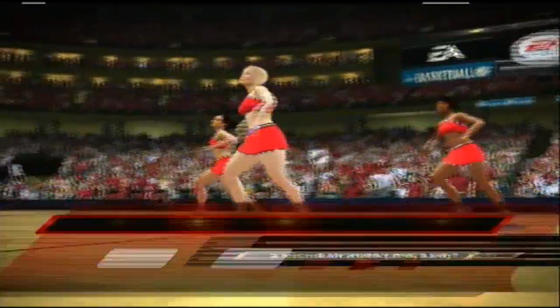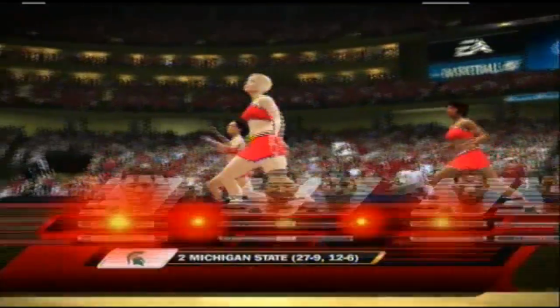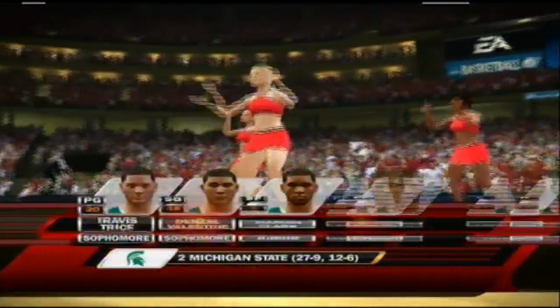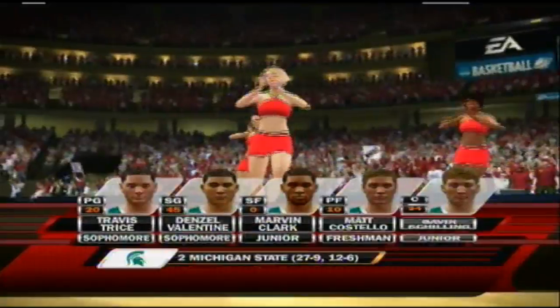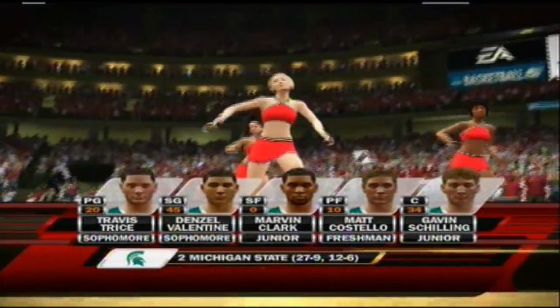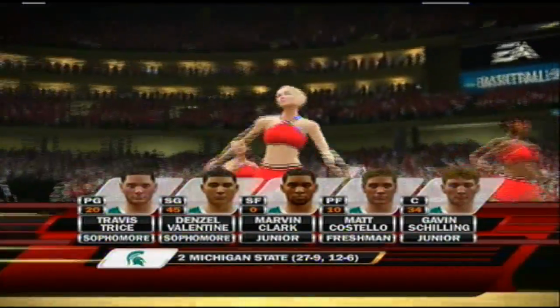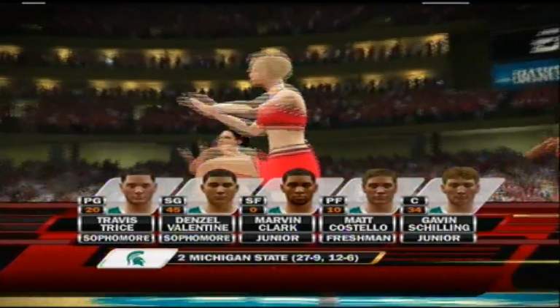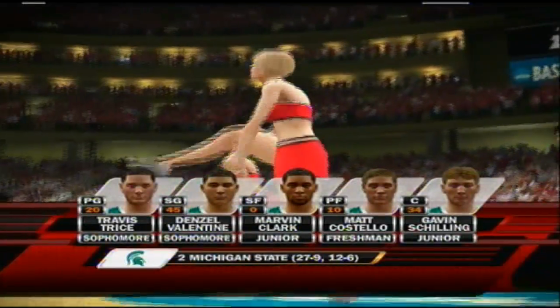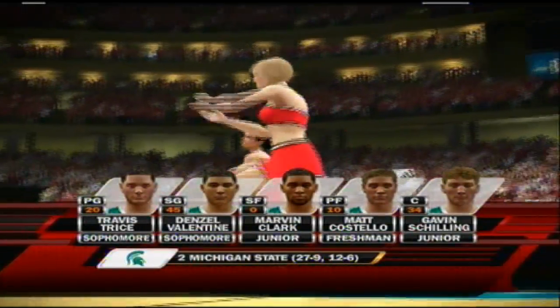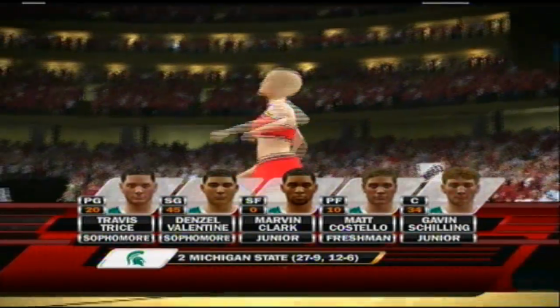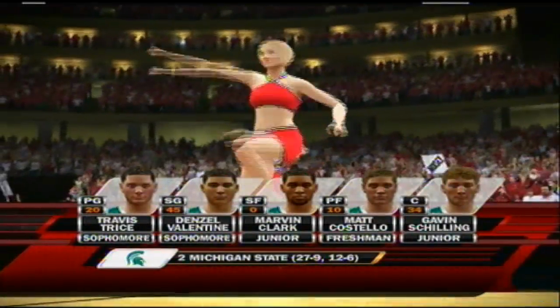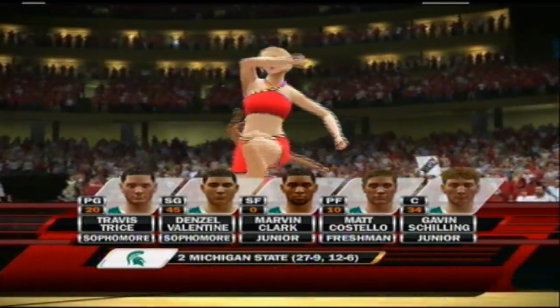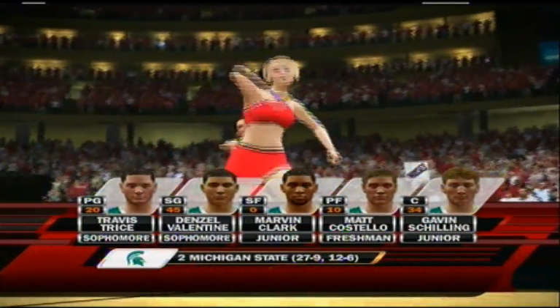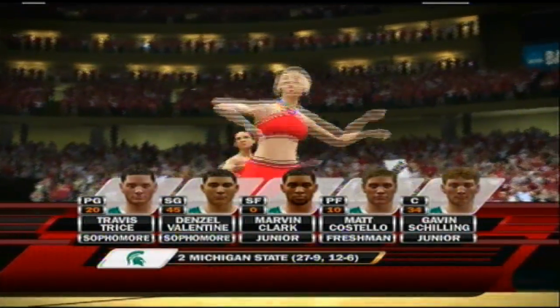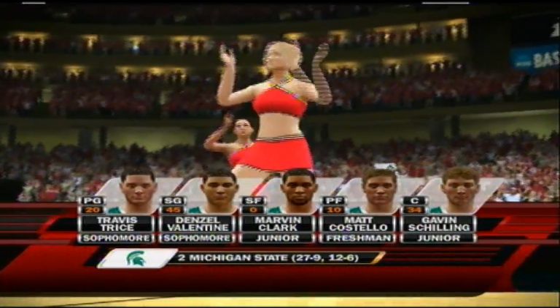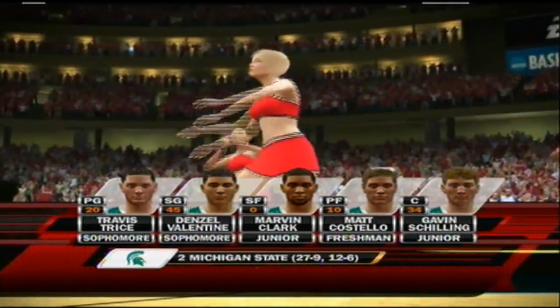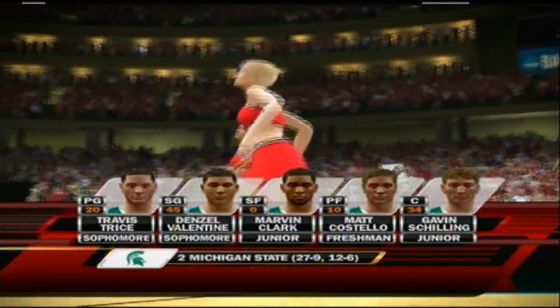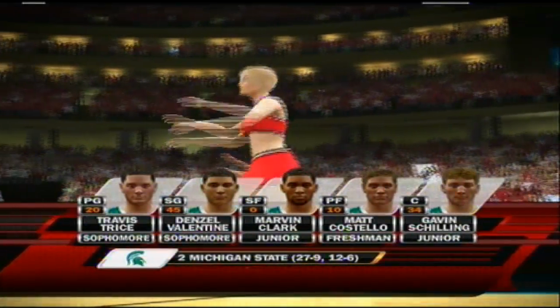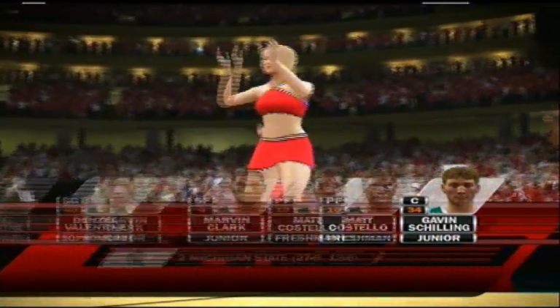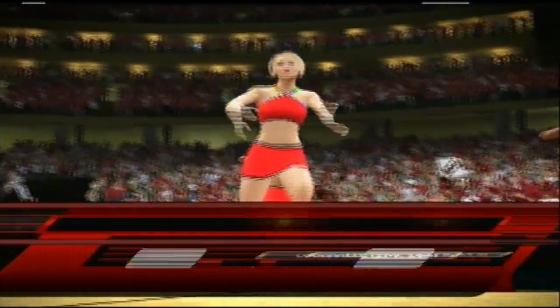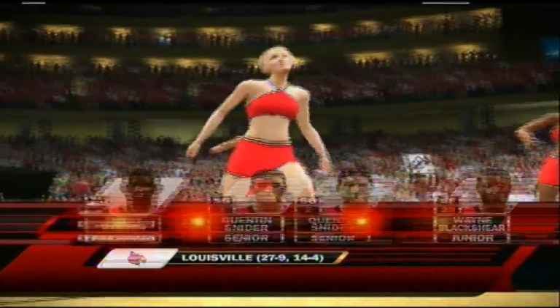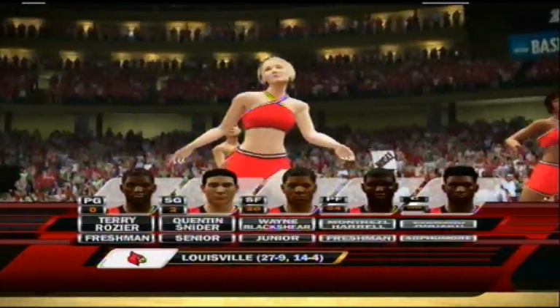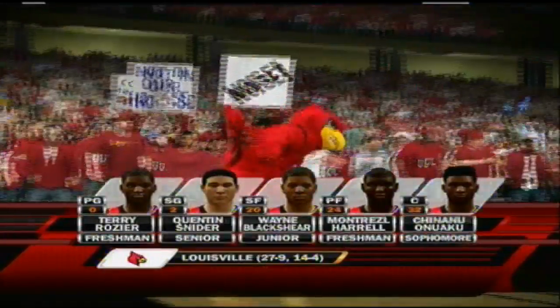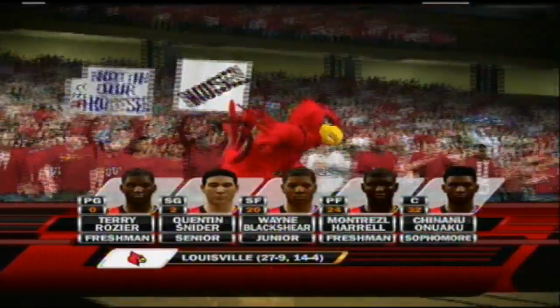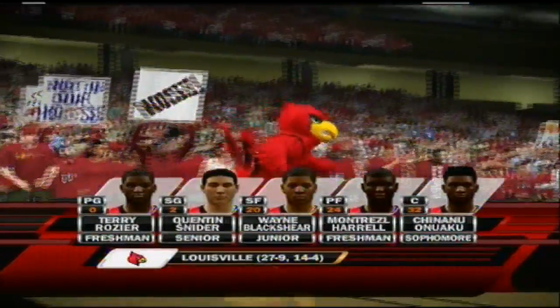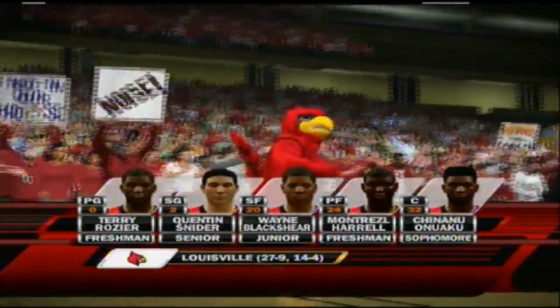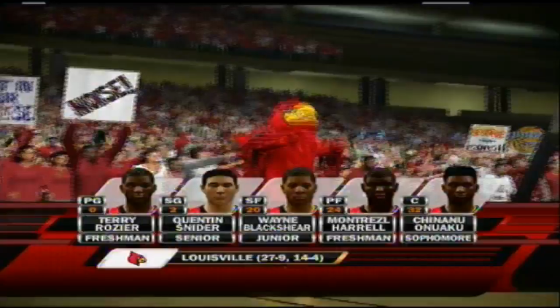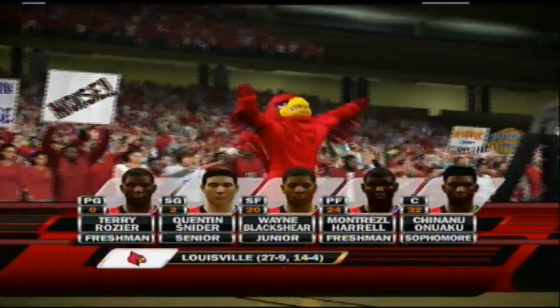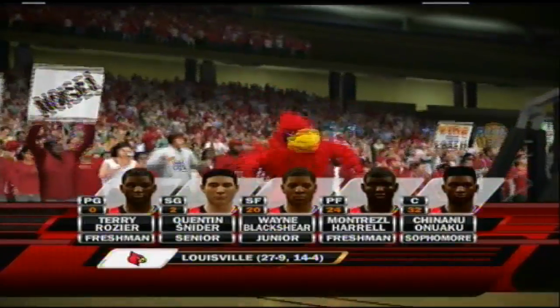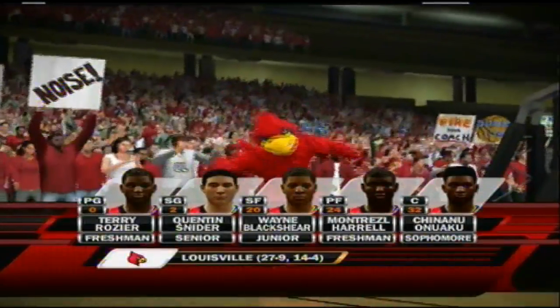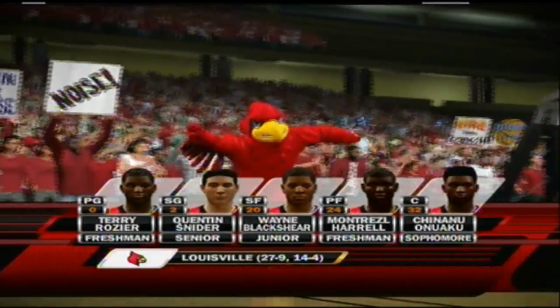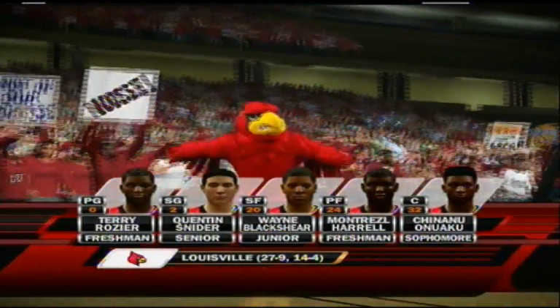And of course, here's our starting lineup. There might not be lights in the arena after the game if these two guards shoot them out like they're capable of.